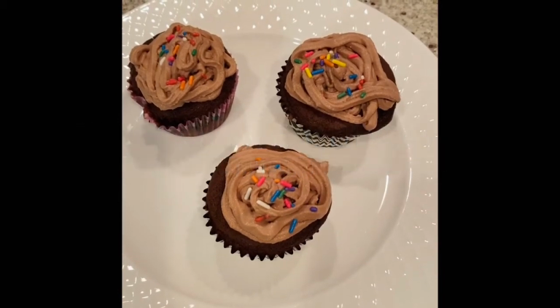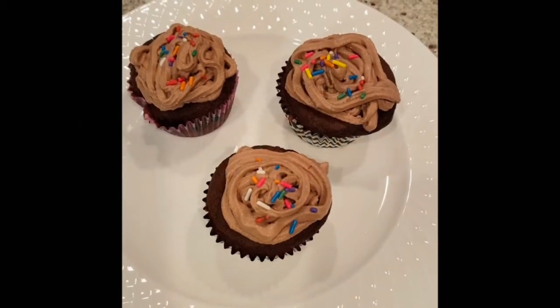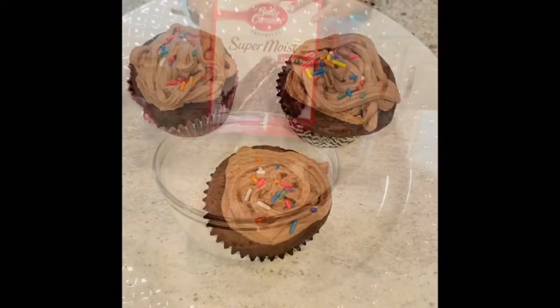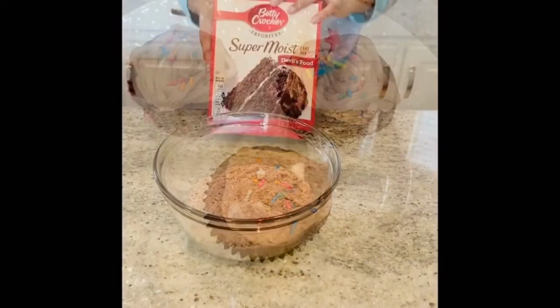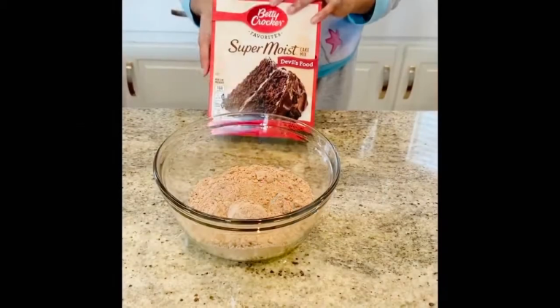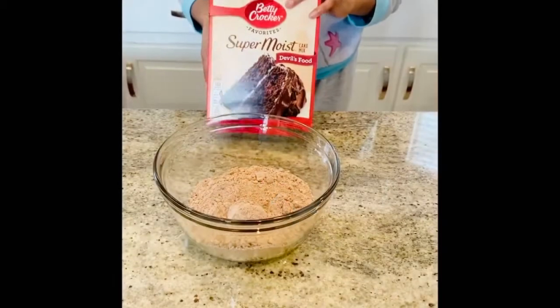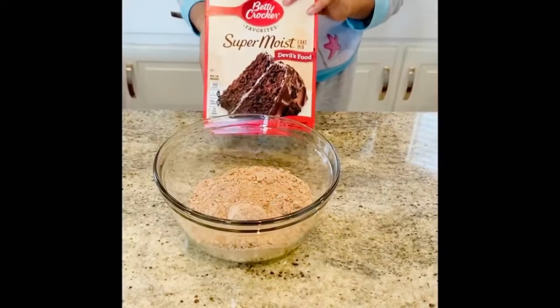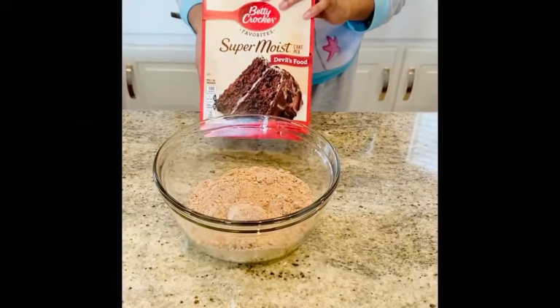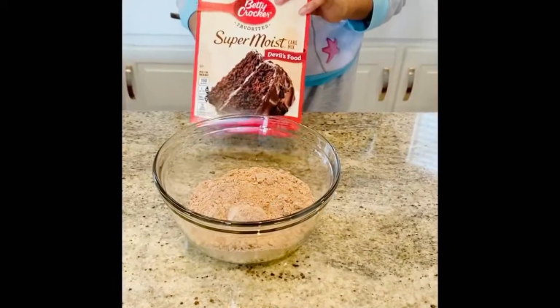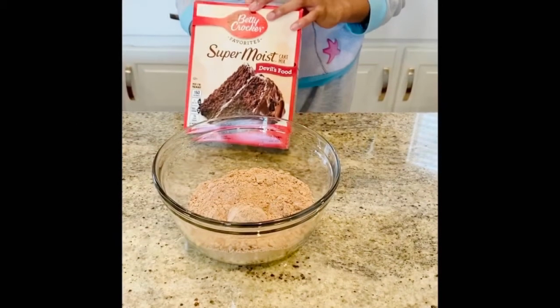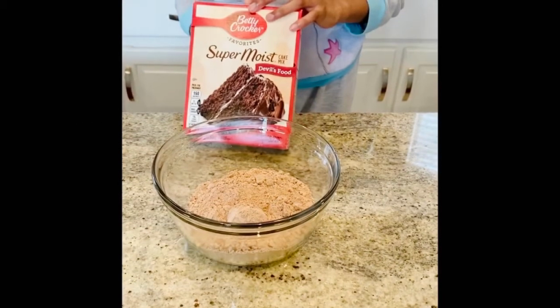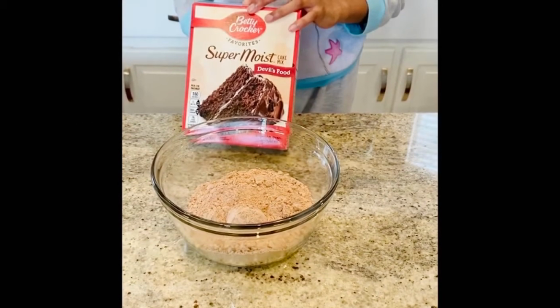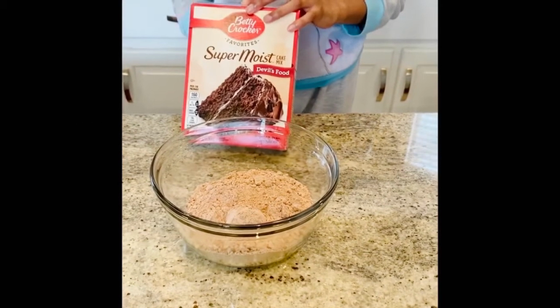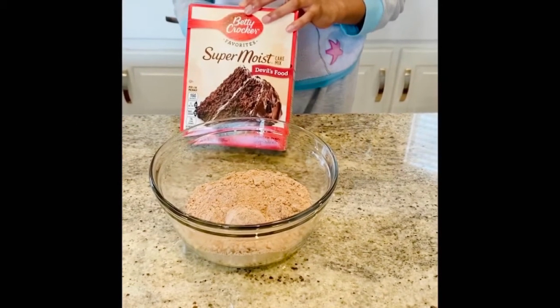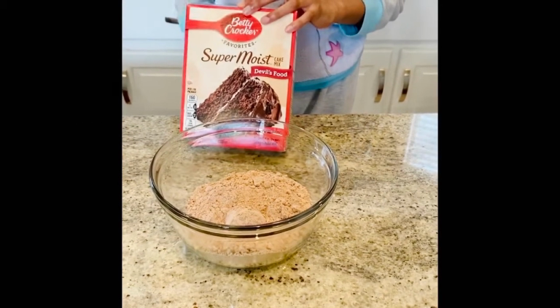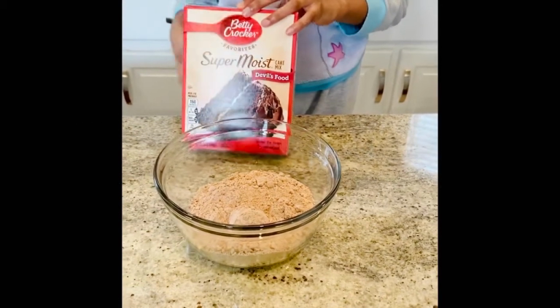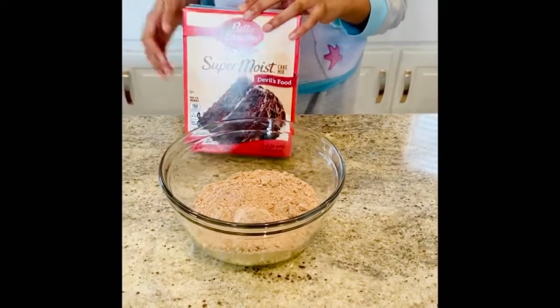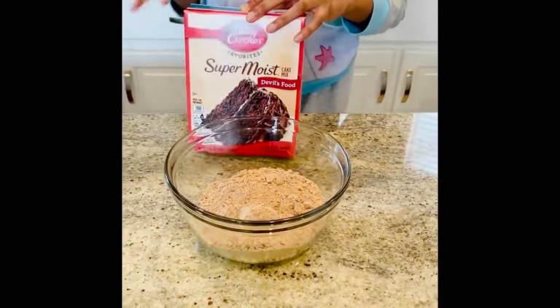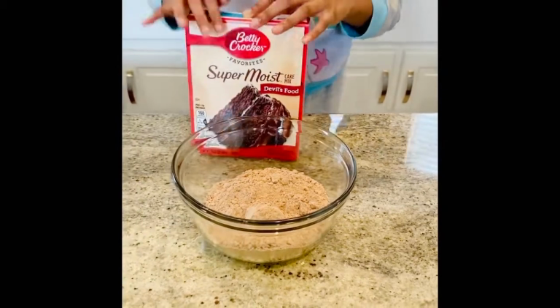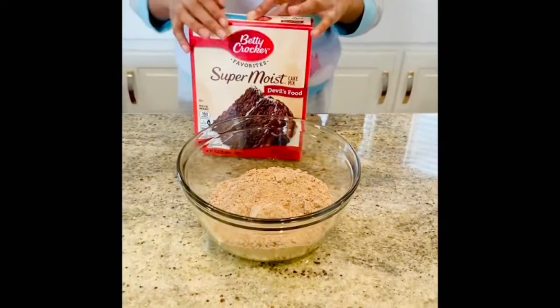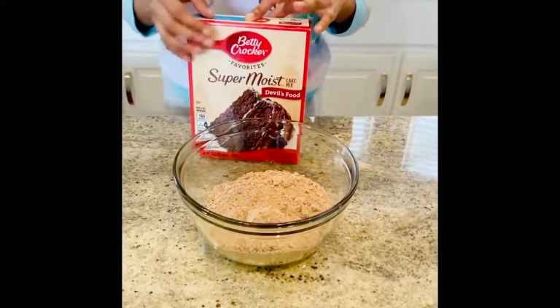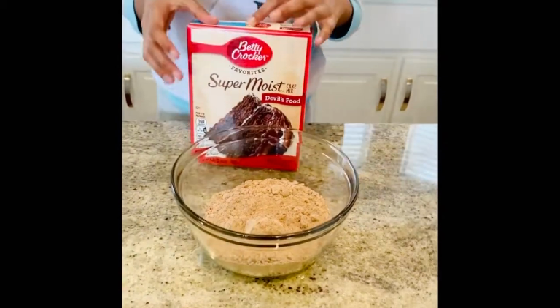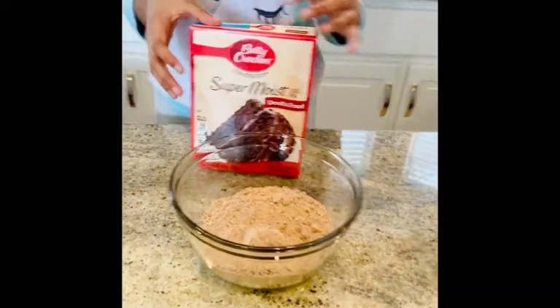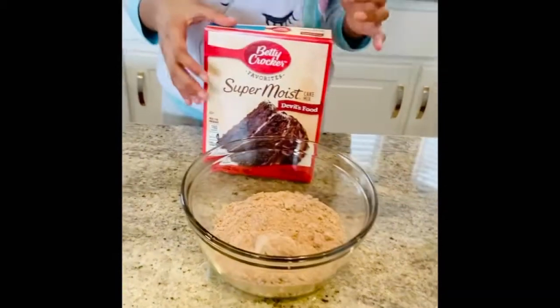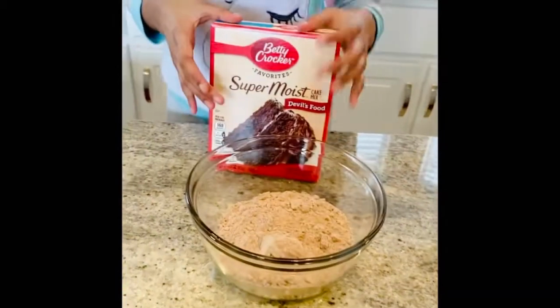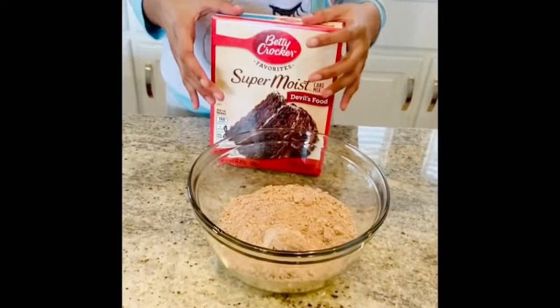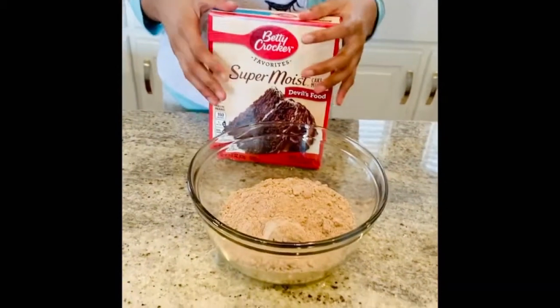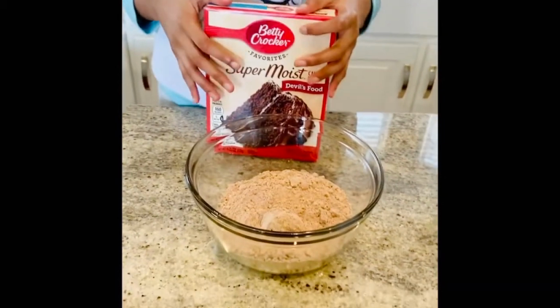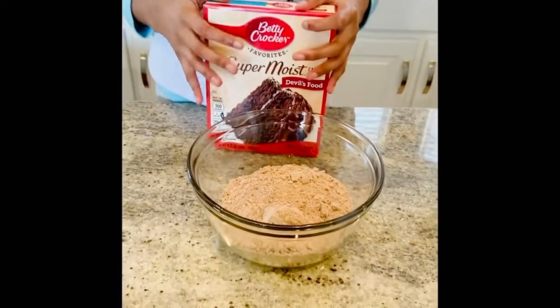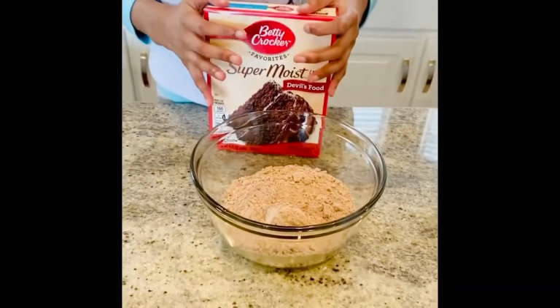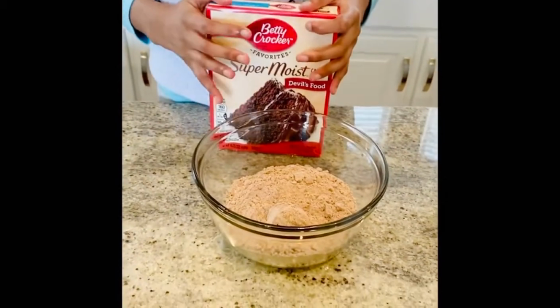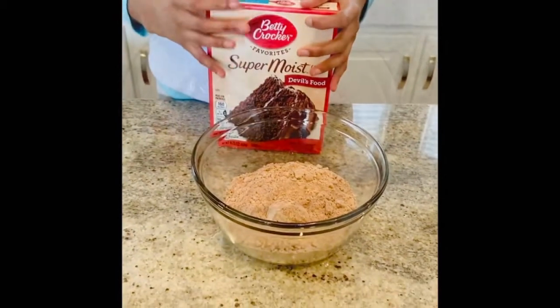Hey guys, it's me Swathi from Swathi's World, and today we are going to be making chocolate cupcakes.